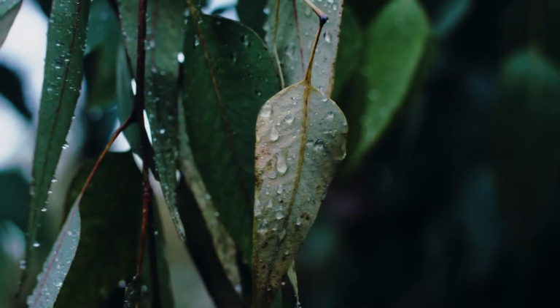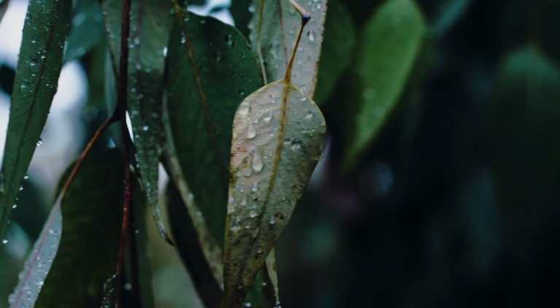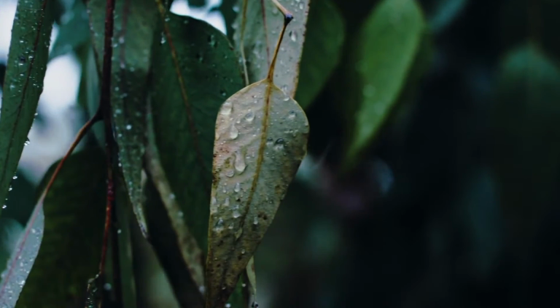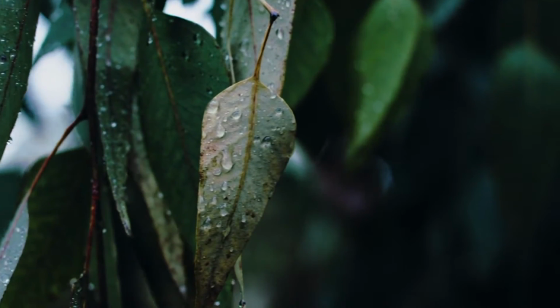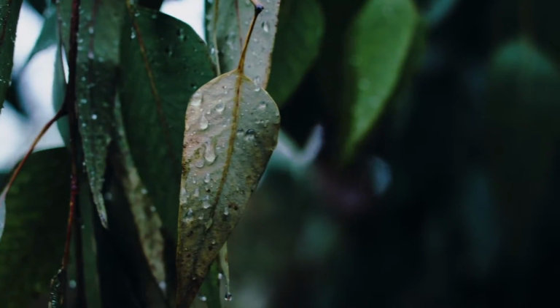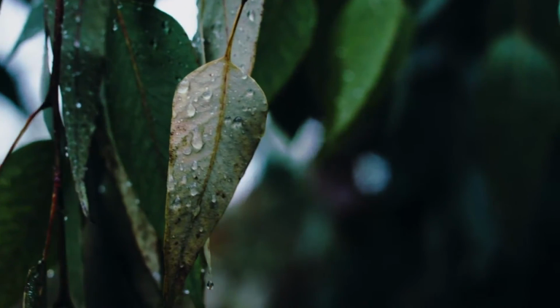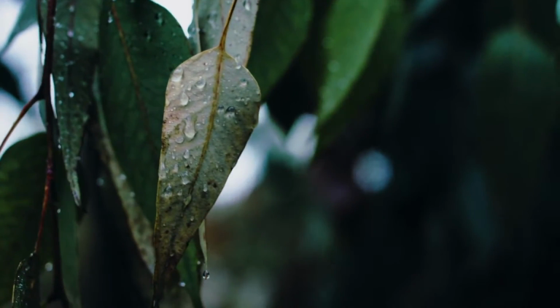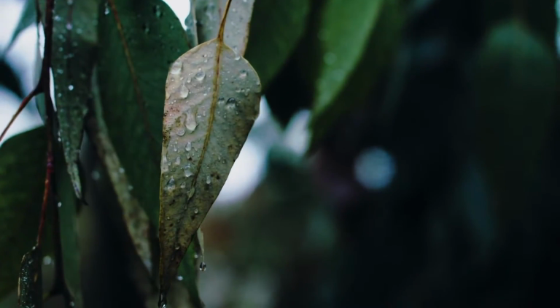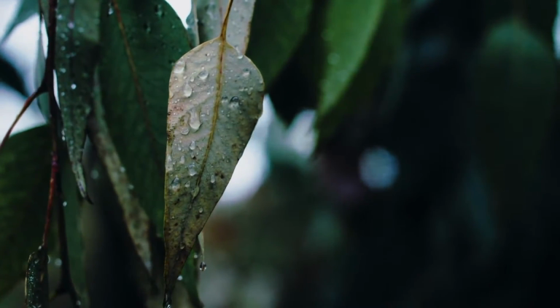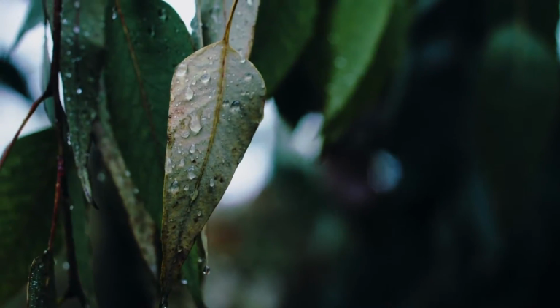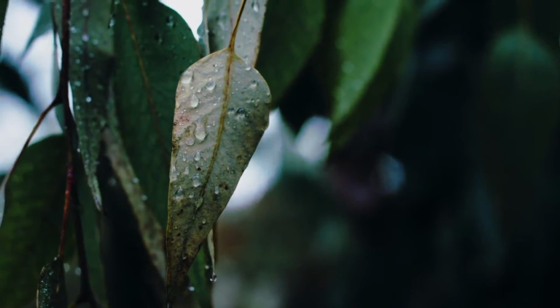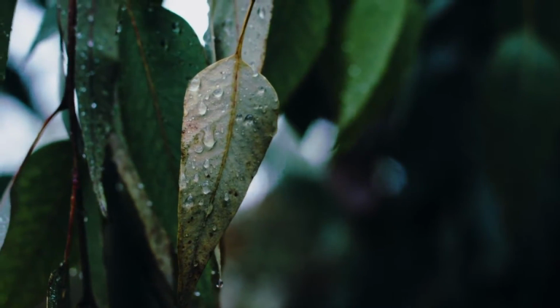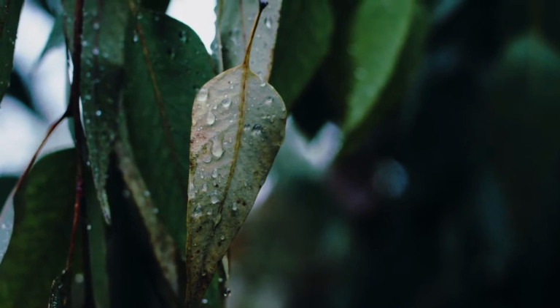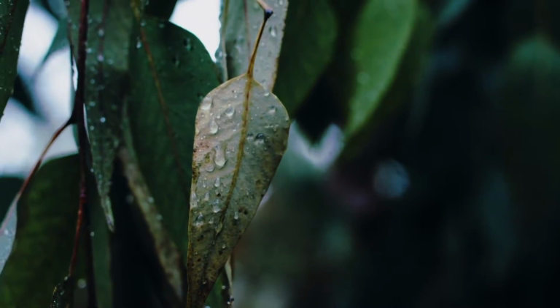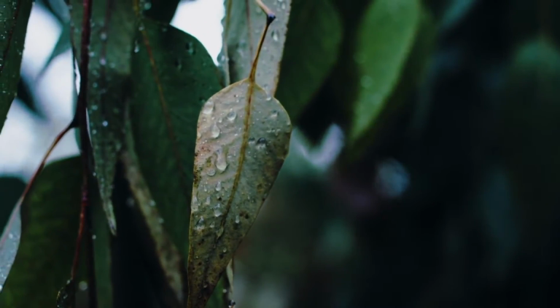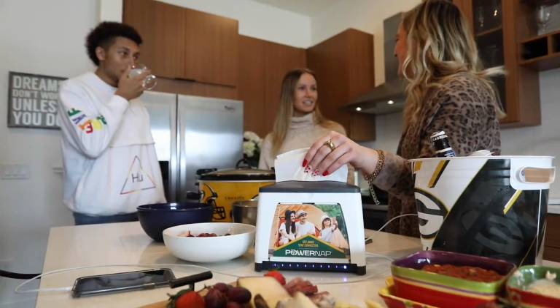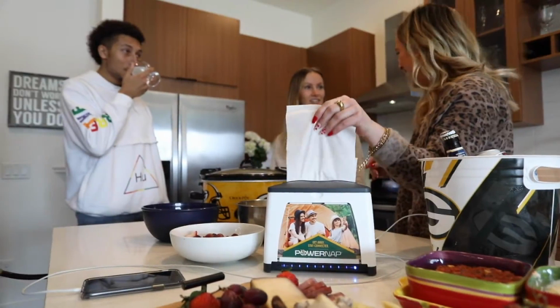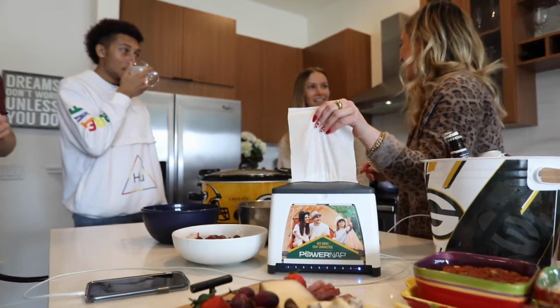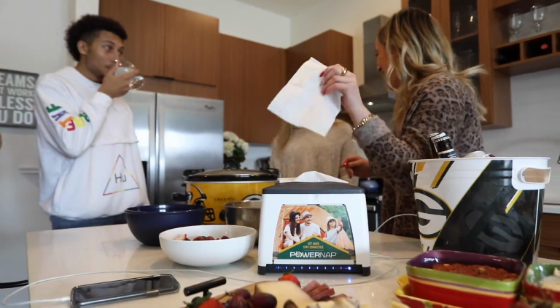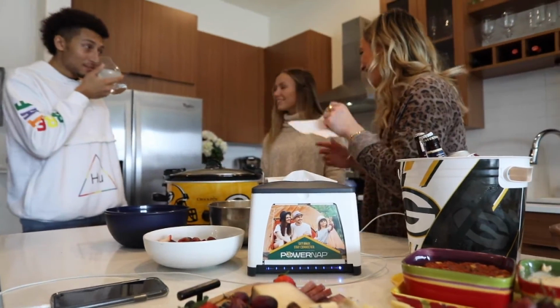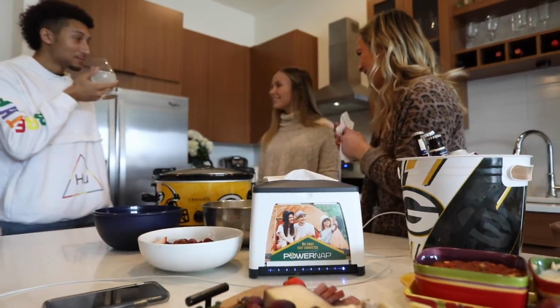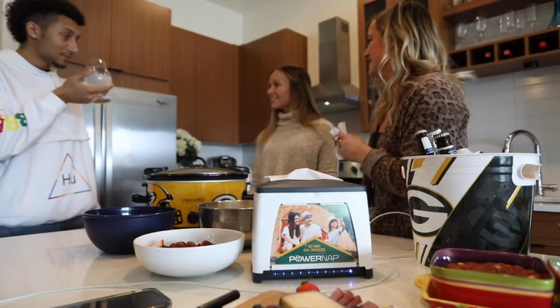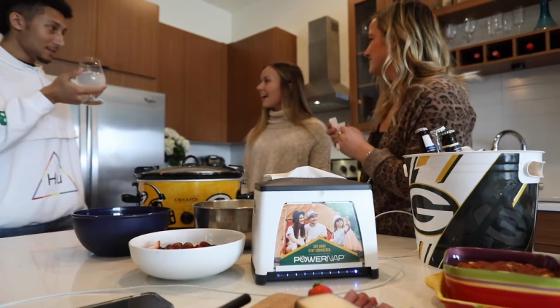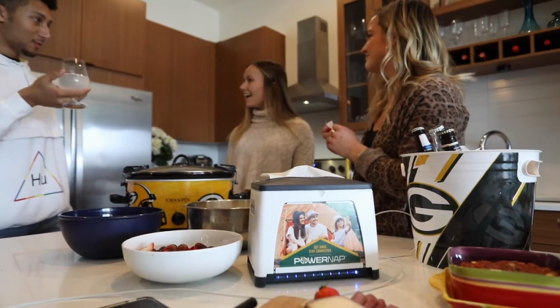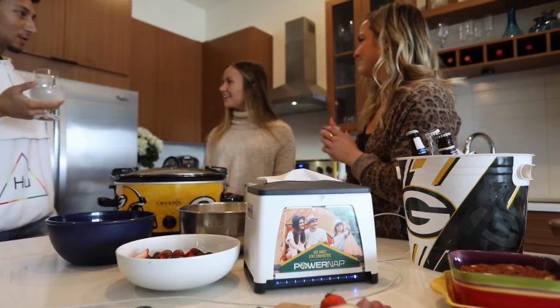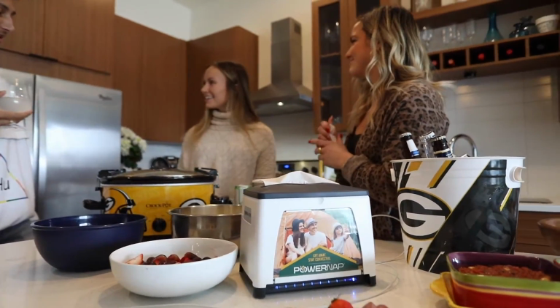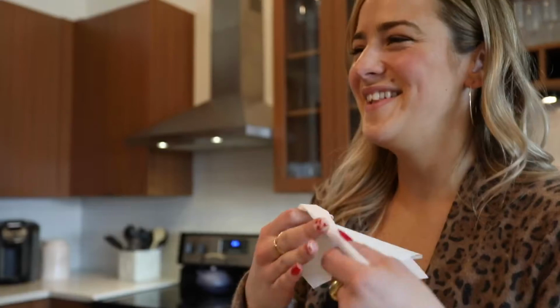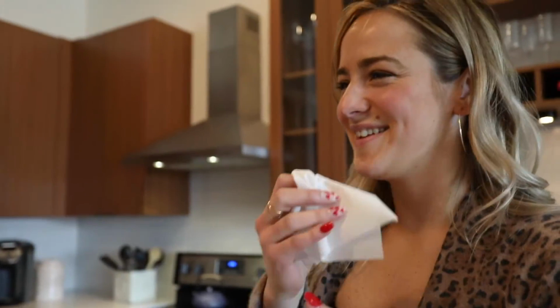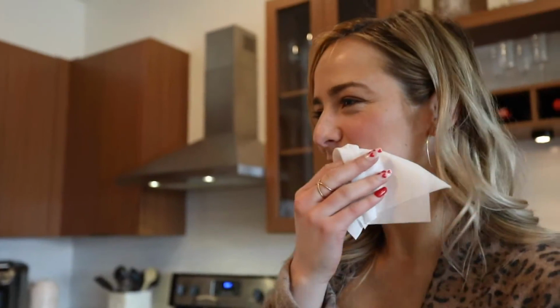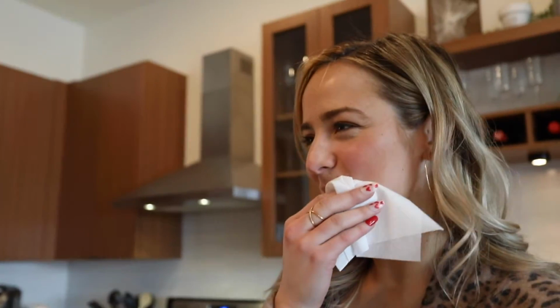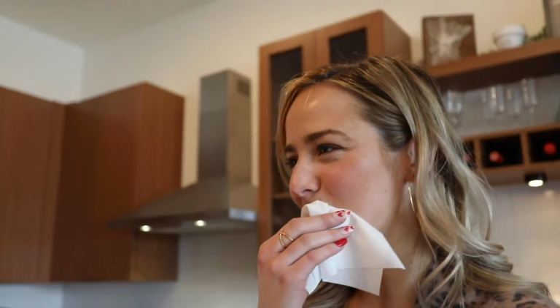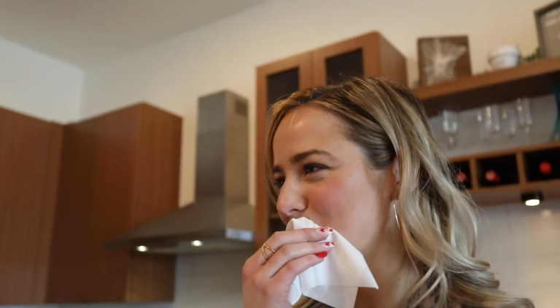They're made with sustainable eucalyptus fibers. Eucalyptus offers enhanced absorbency and softness — yes, please!